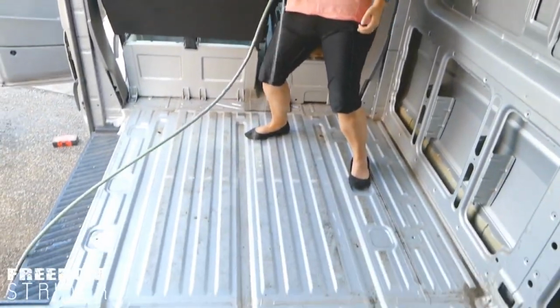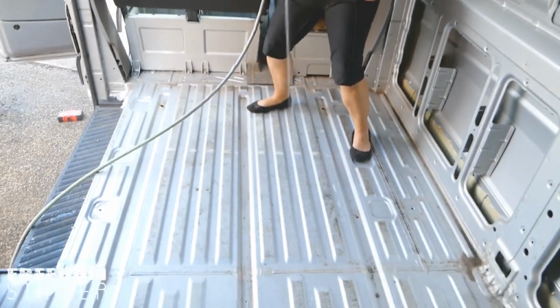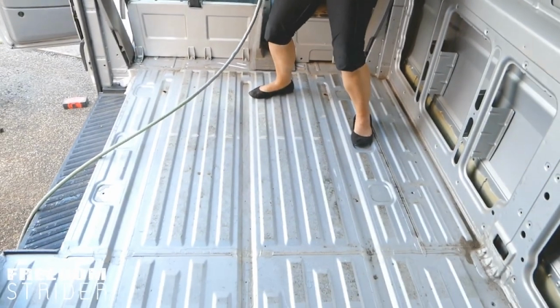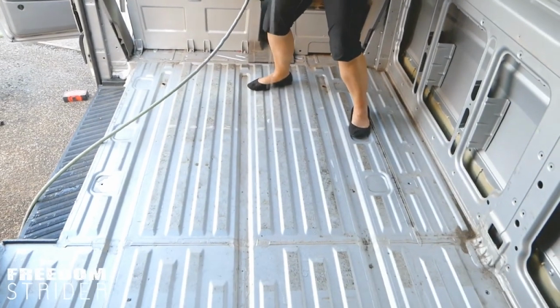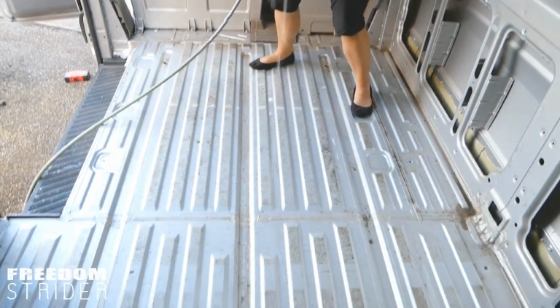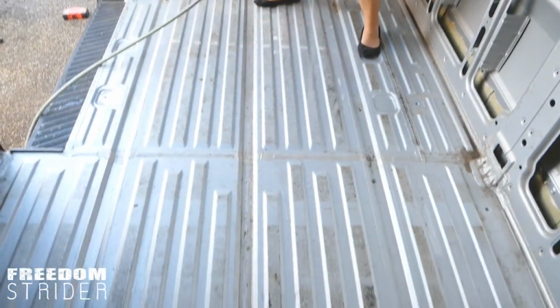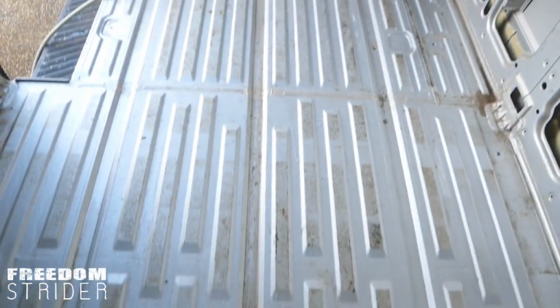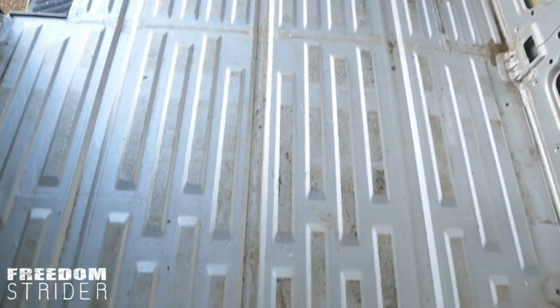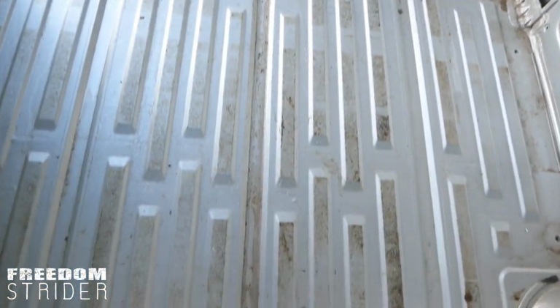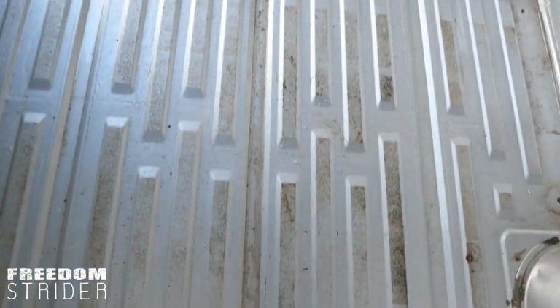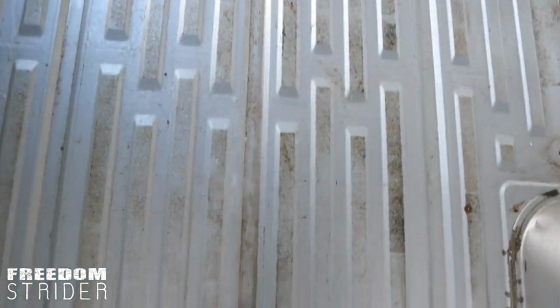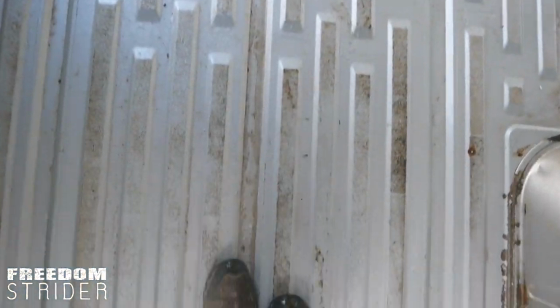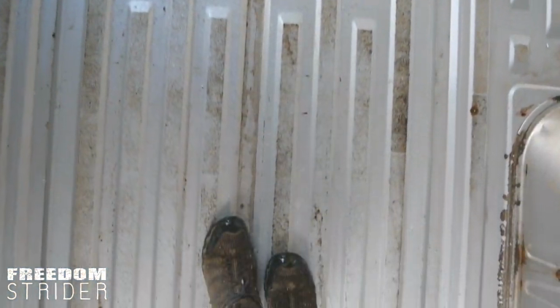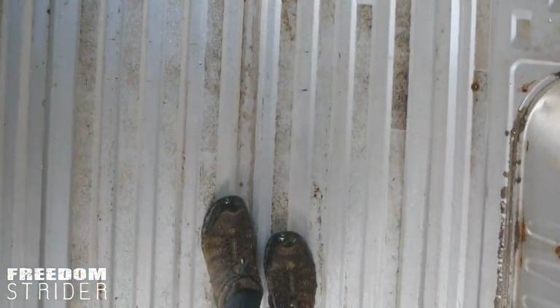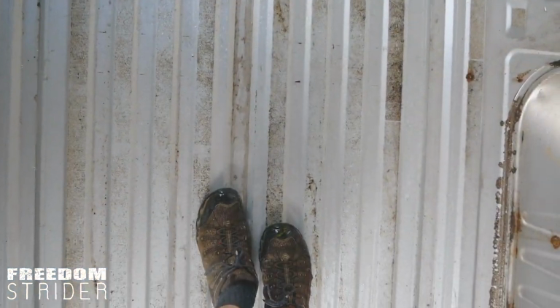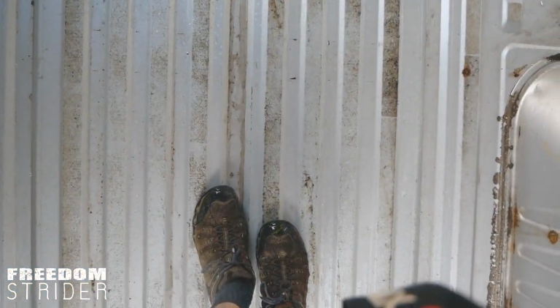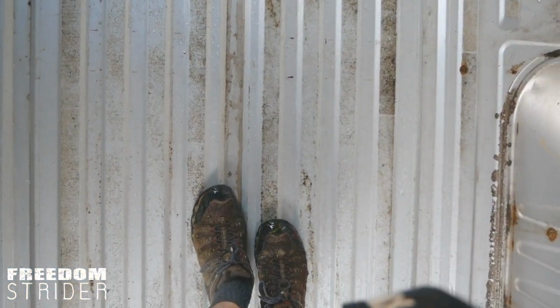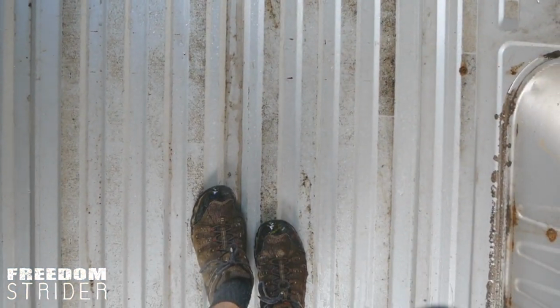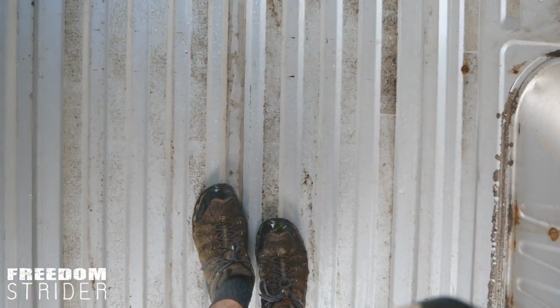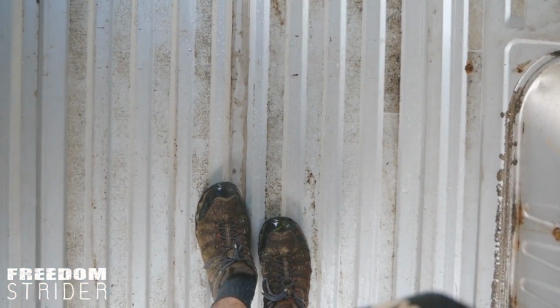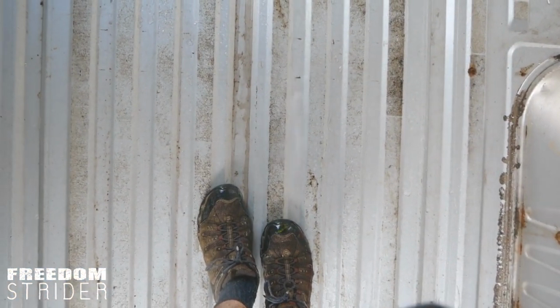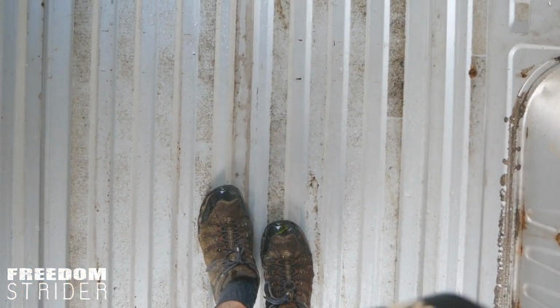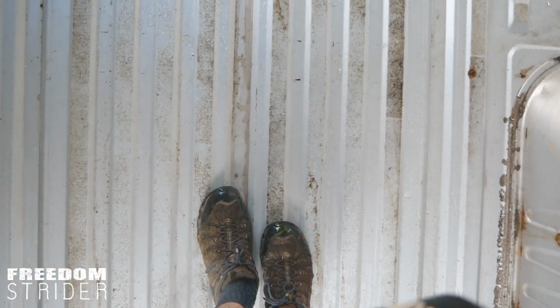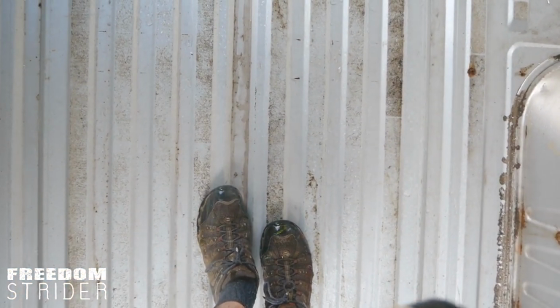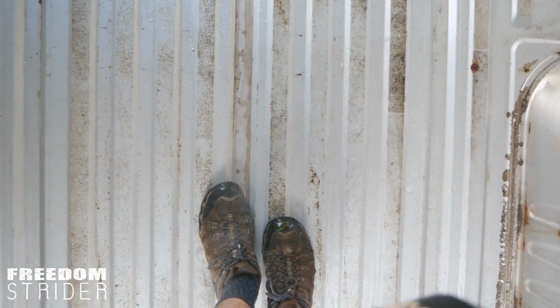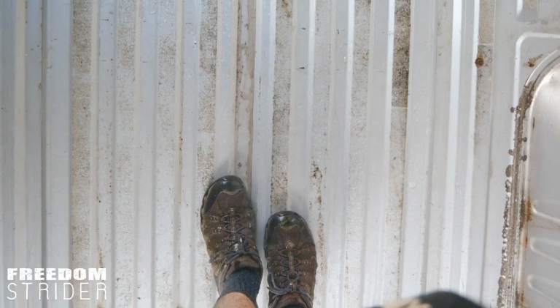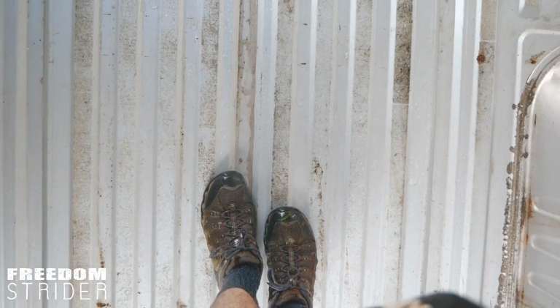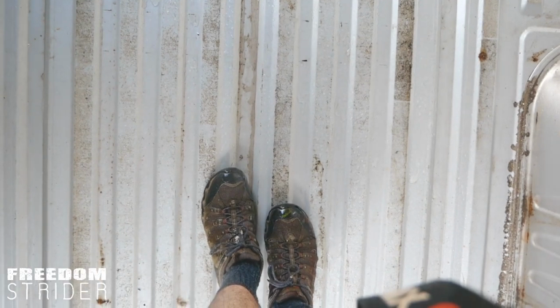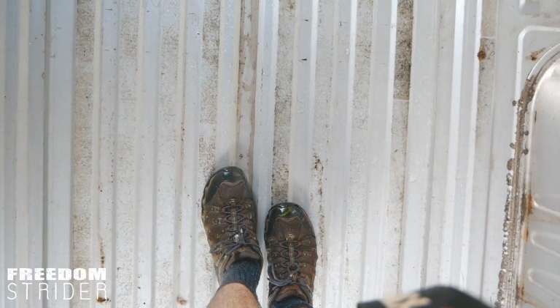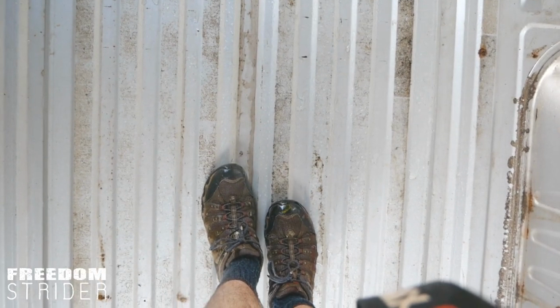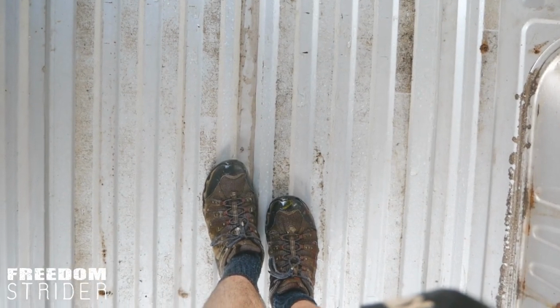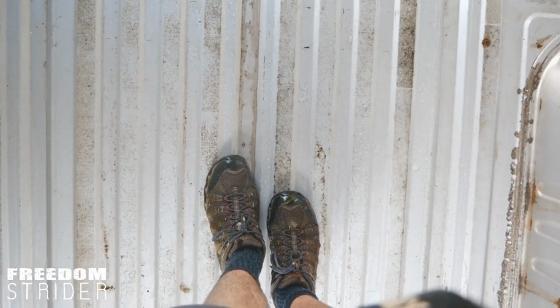I'm spraying the van. You're spraying my feet. But you are cleaning my shoes.